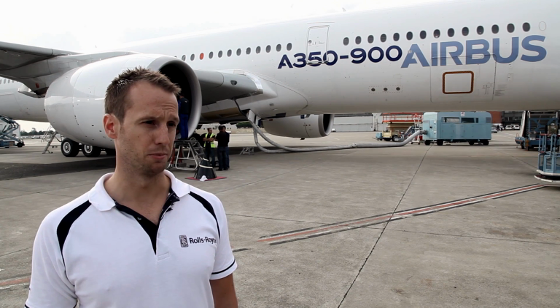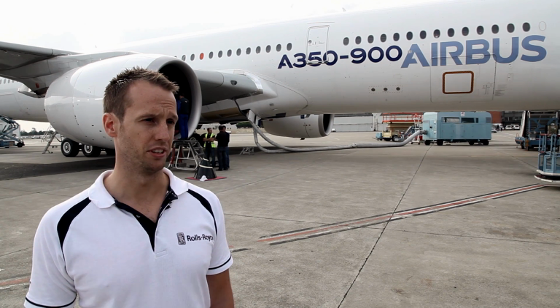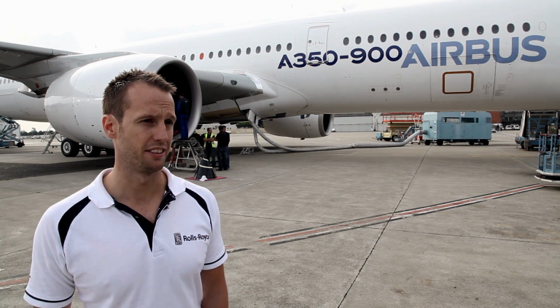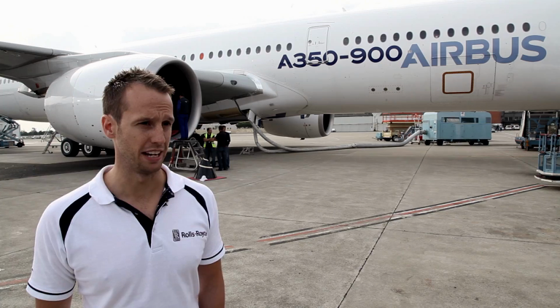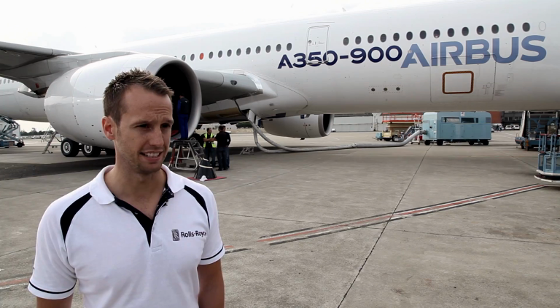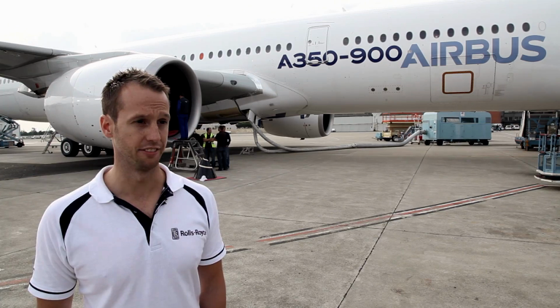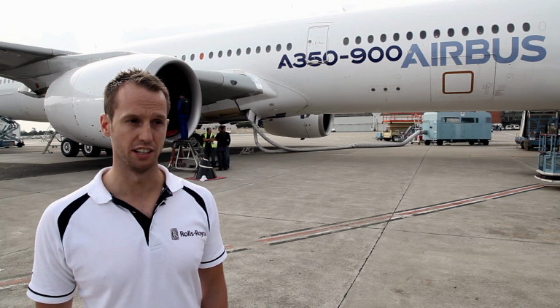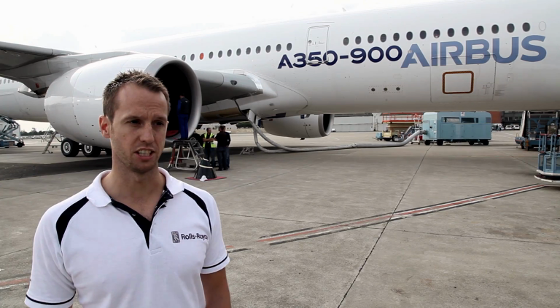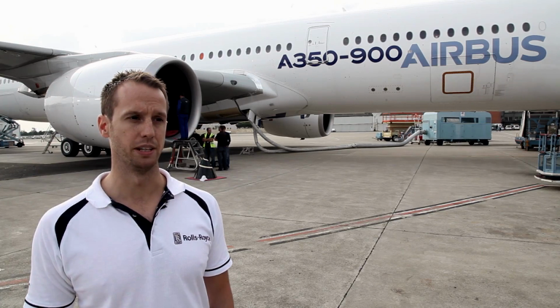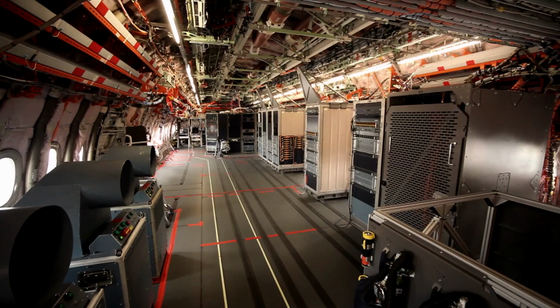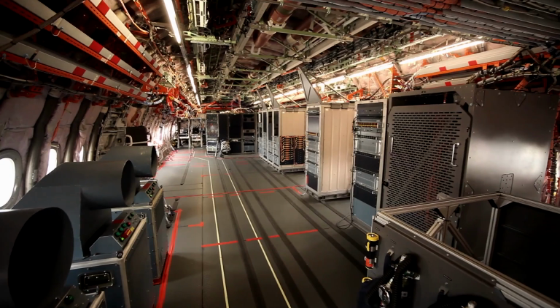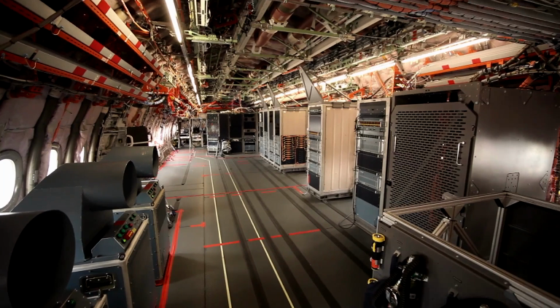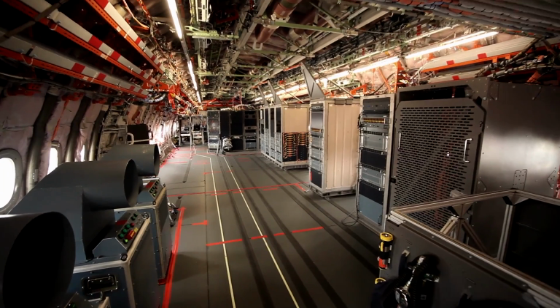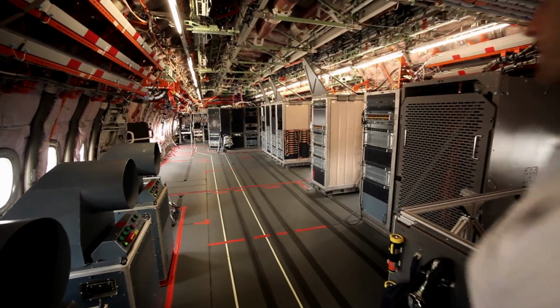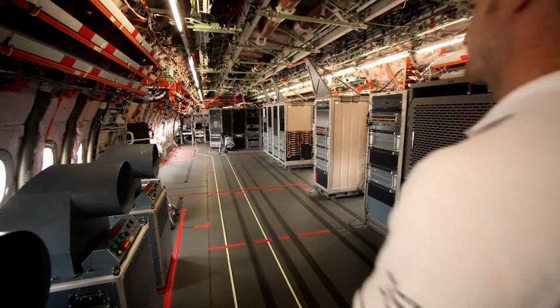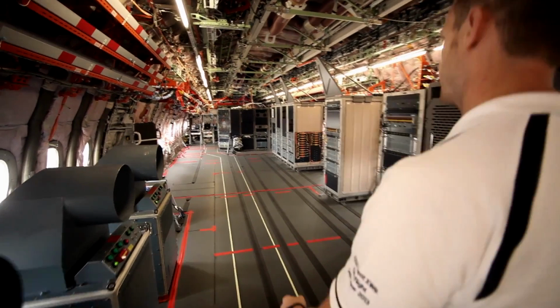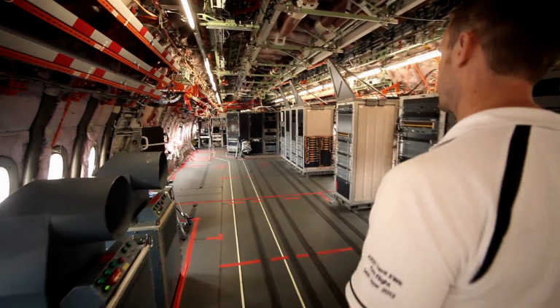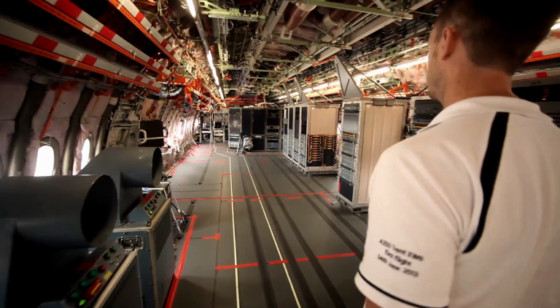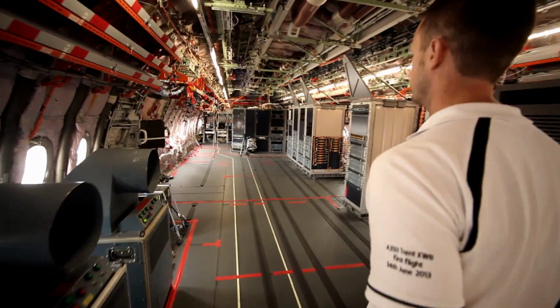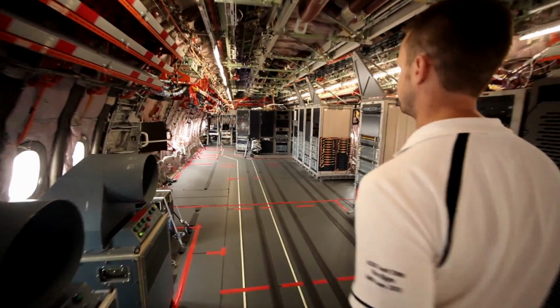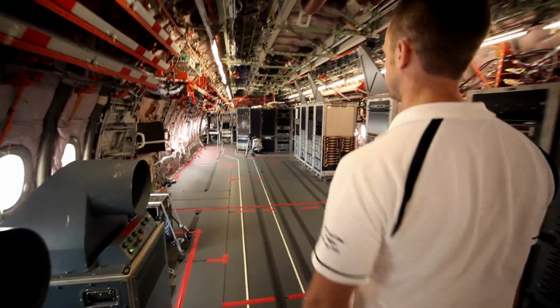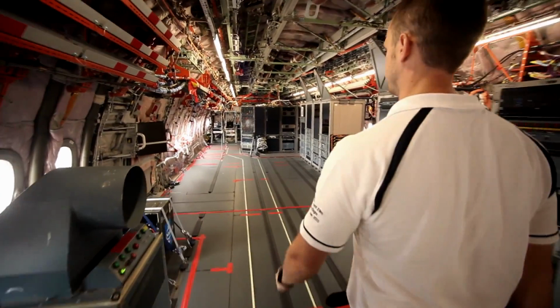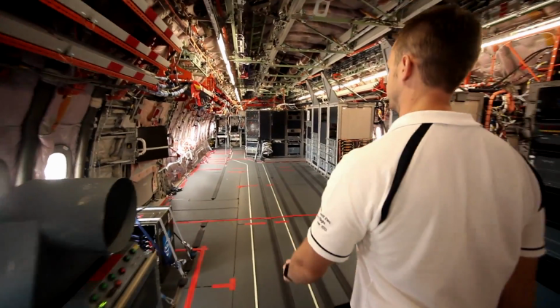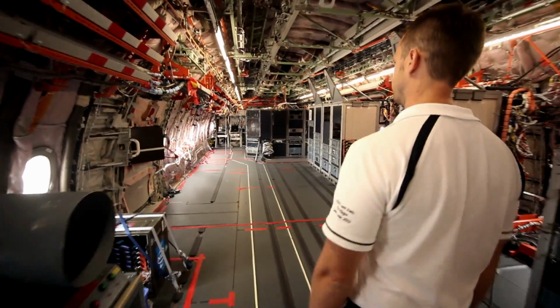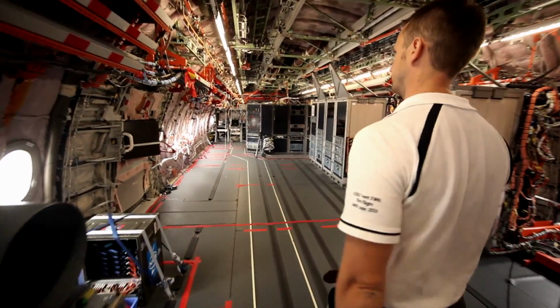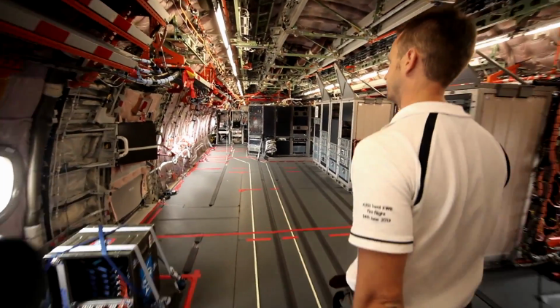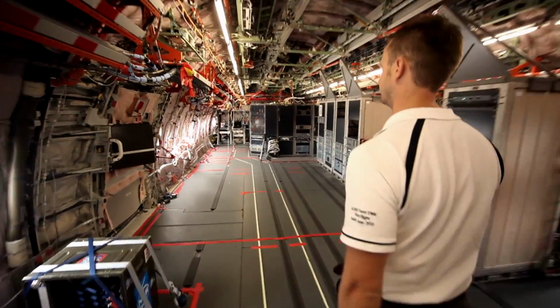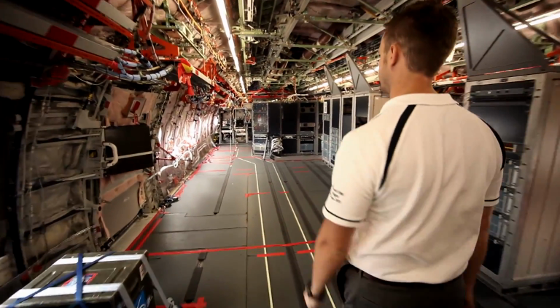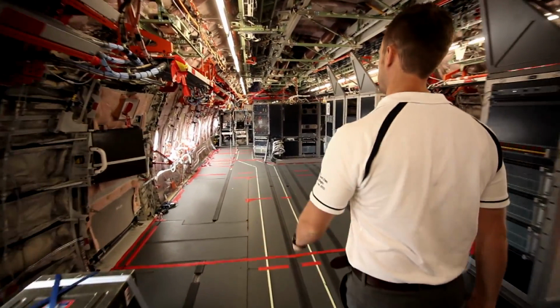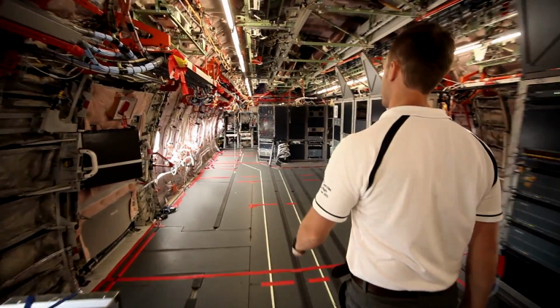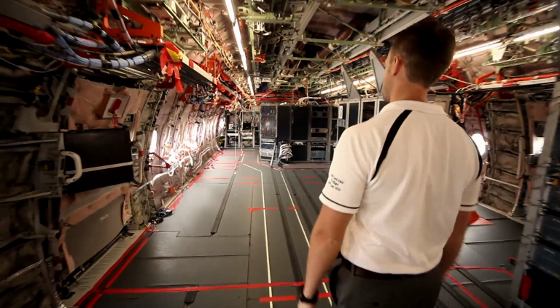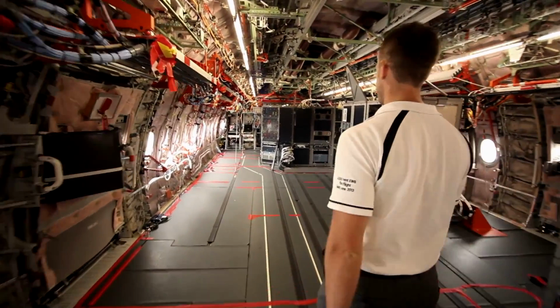That involved both the A380 flying test bed, and now we're just coming to the end of the A350 full aircraft certification program.